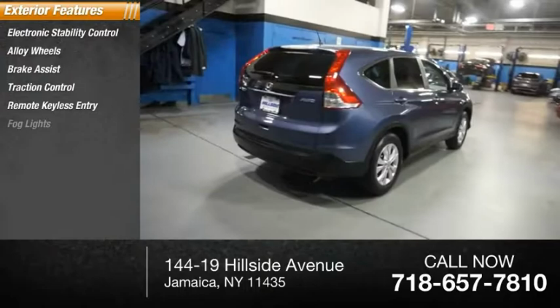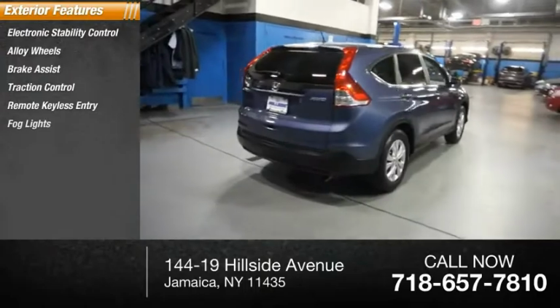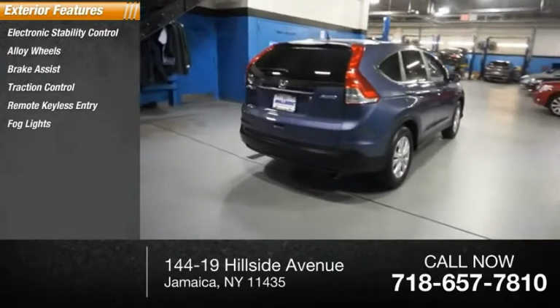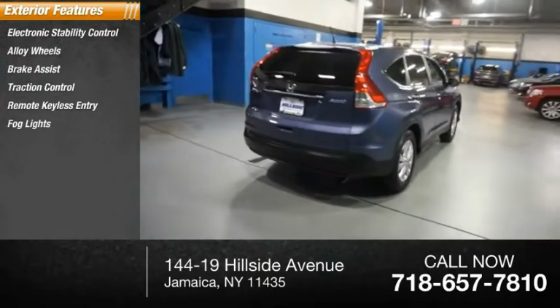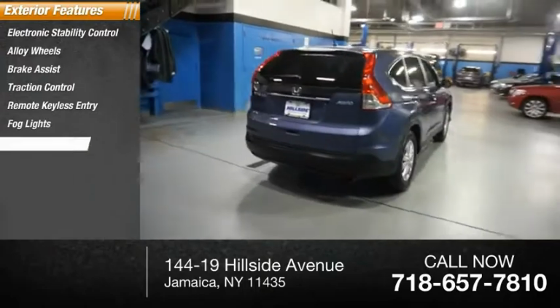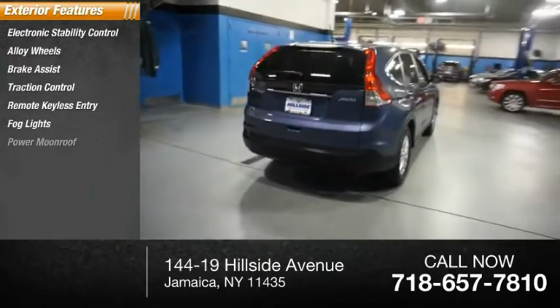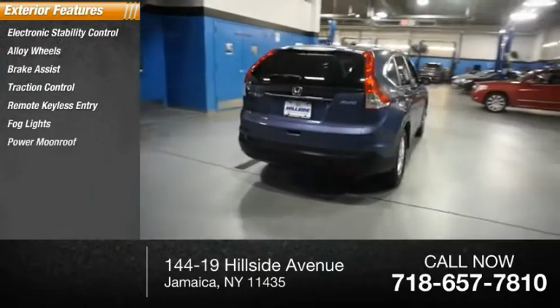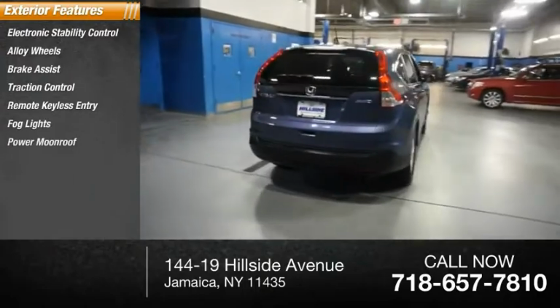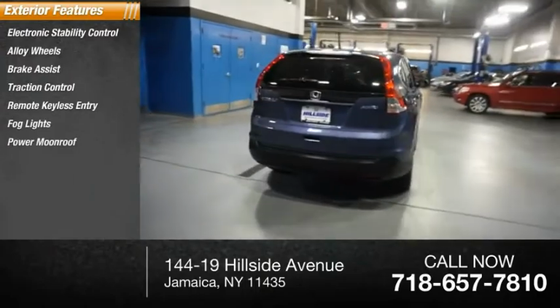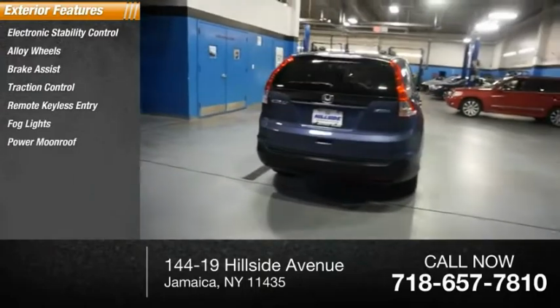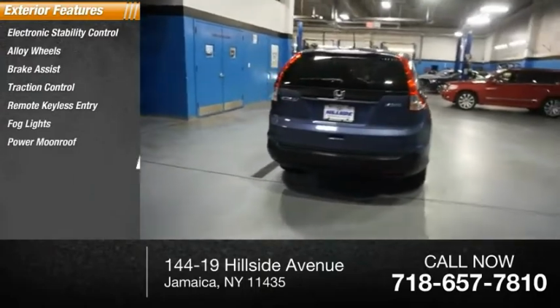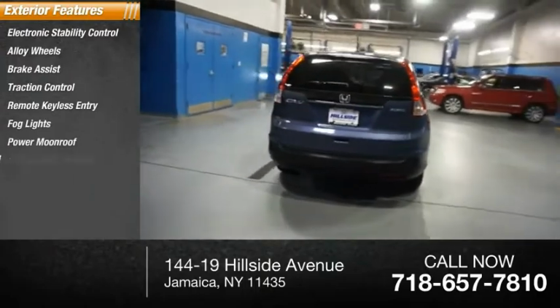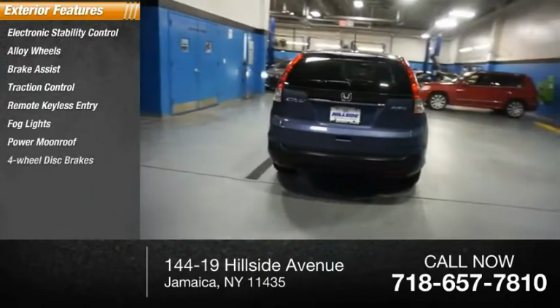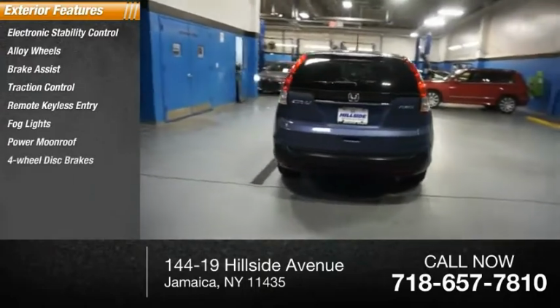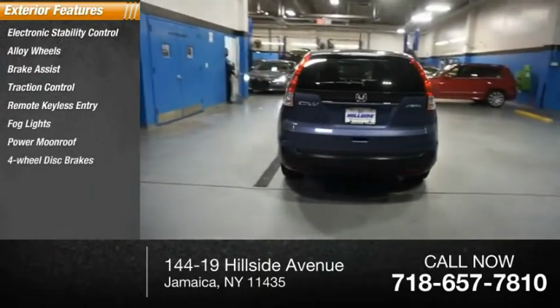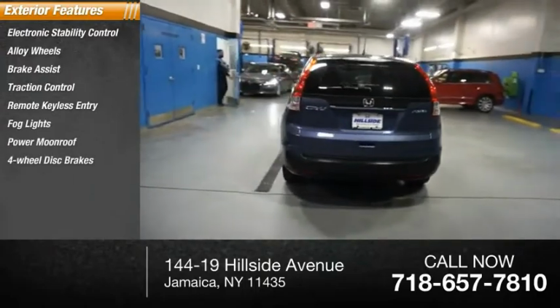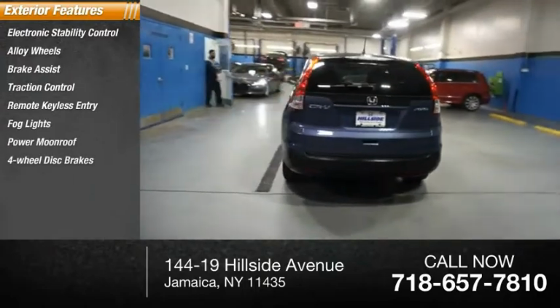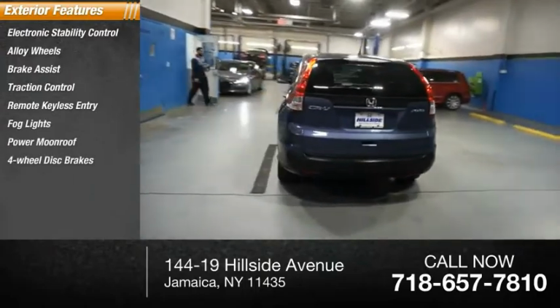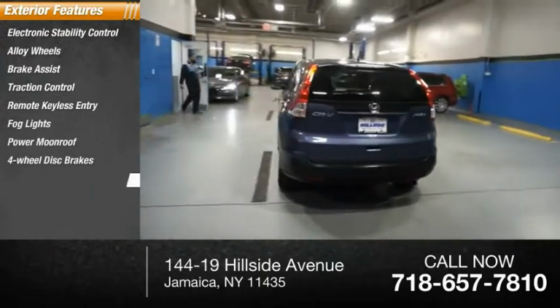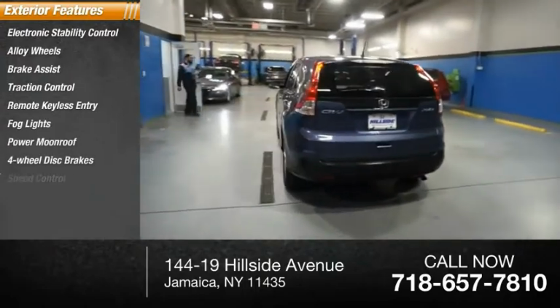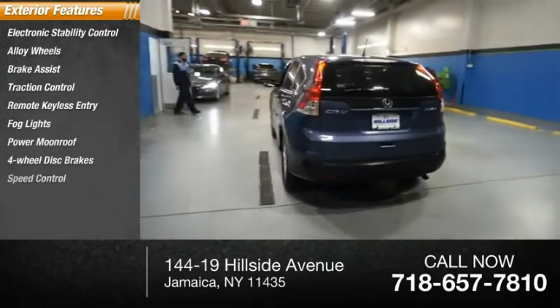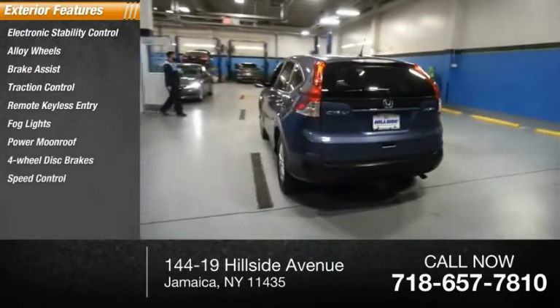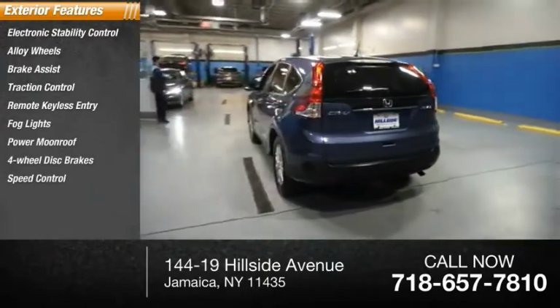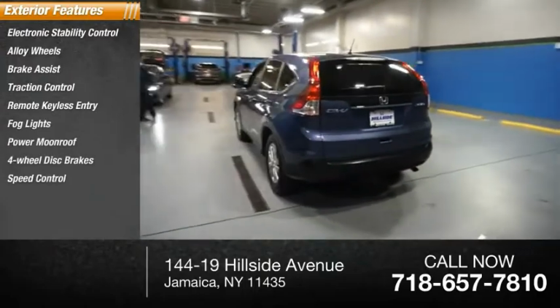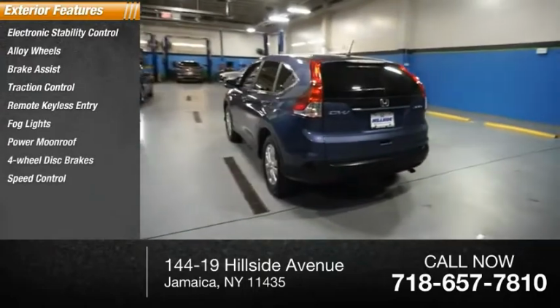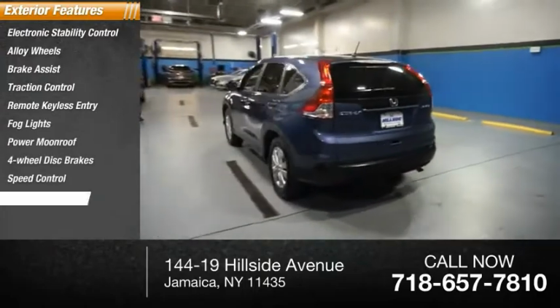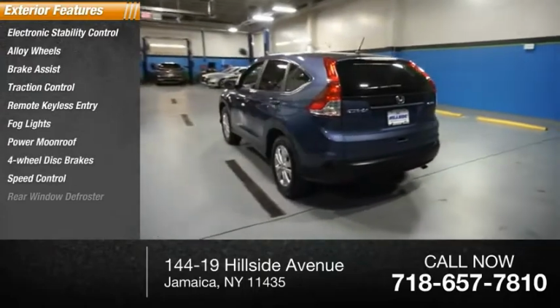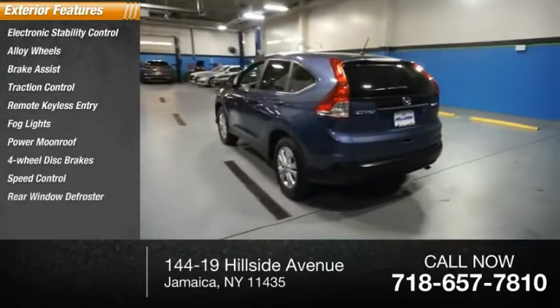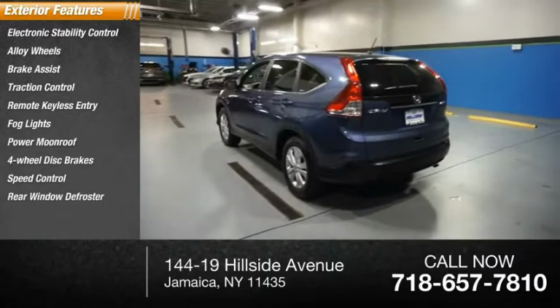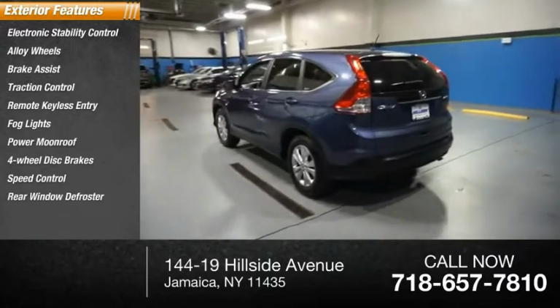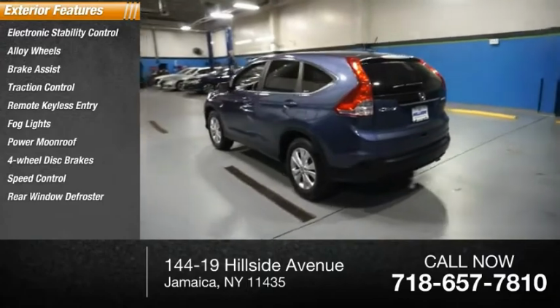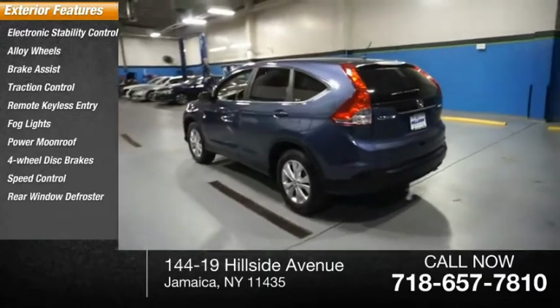Fog lights, power moonroof, four-wheel disc brakes, speed control, rear window defroster.